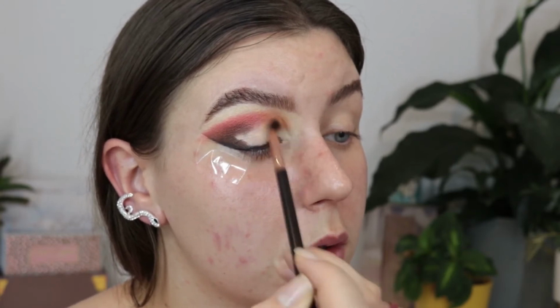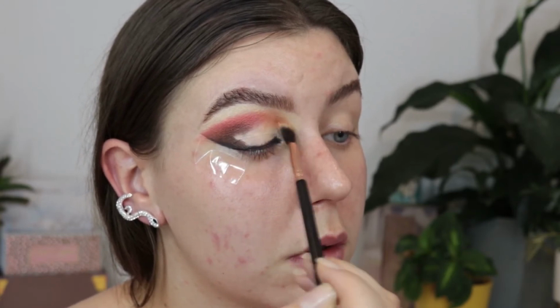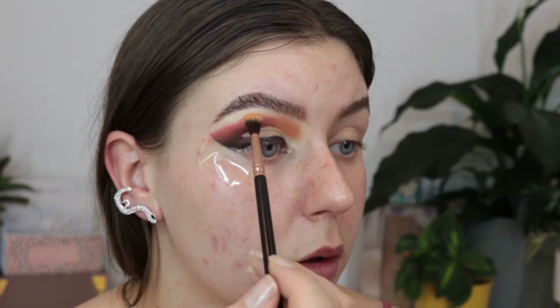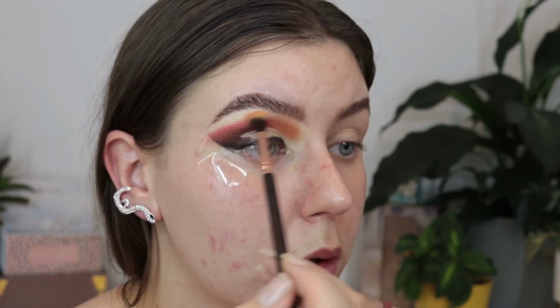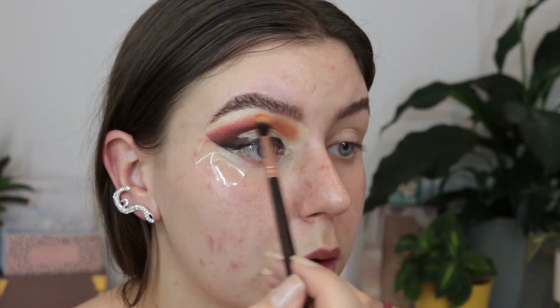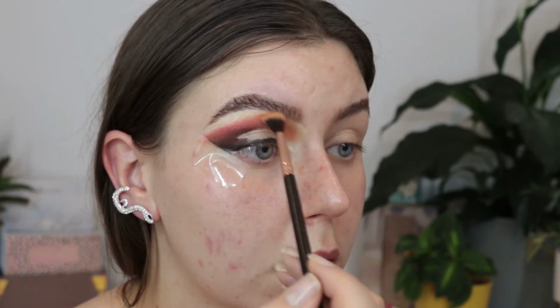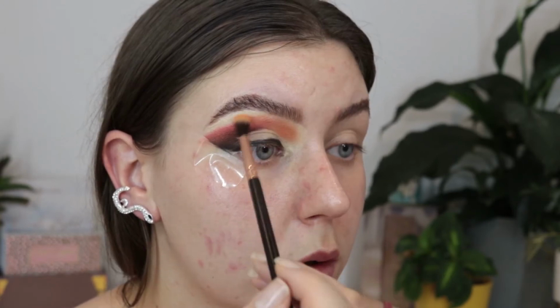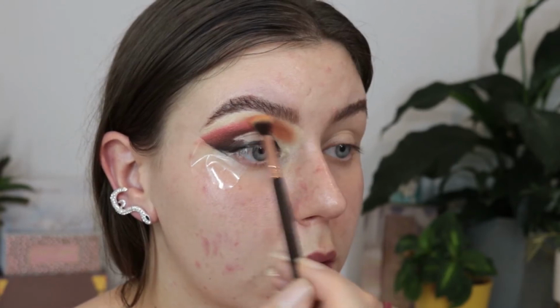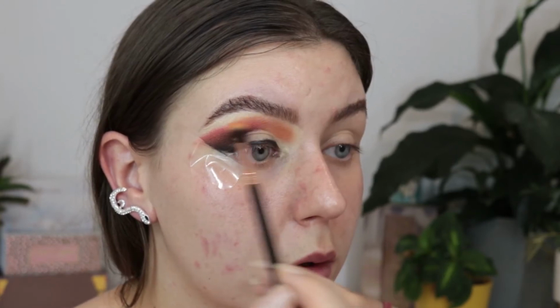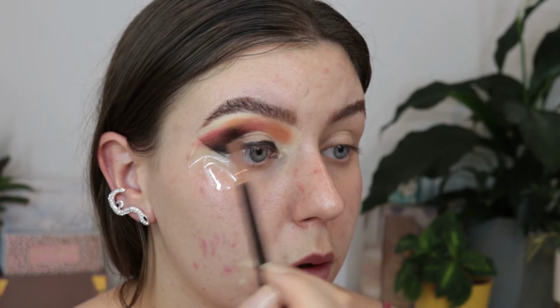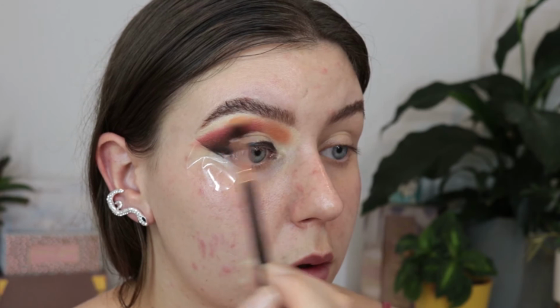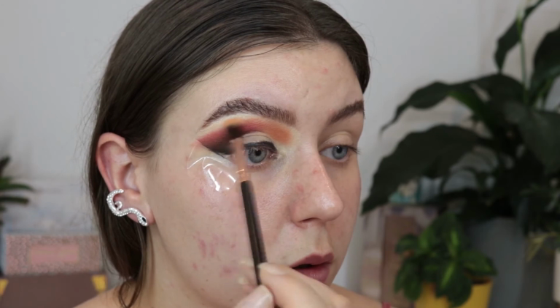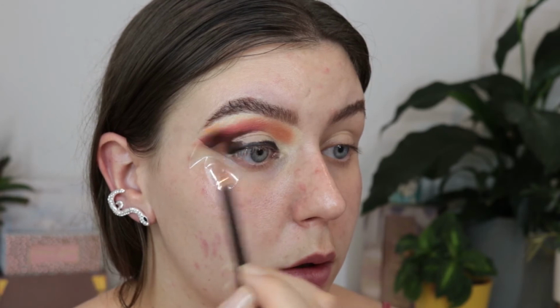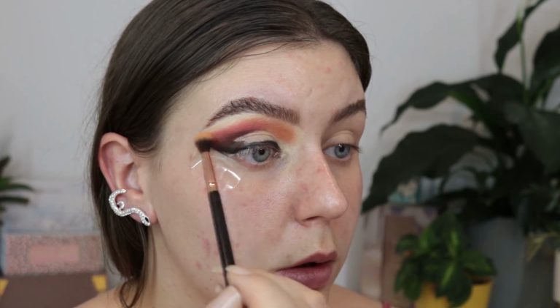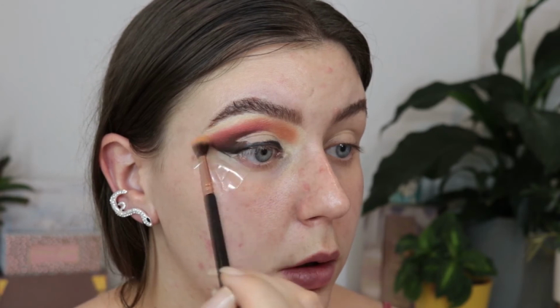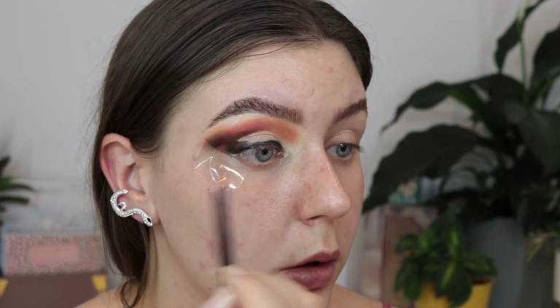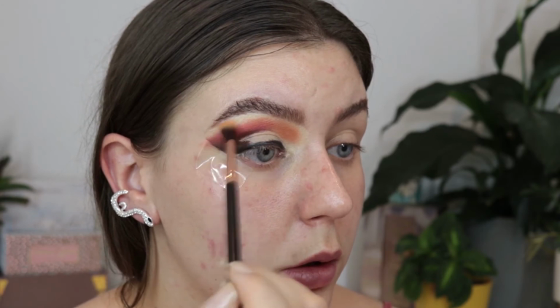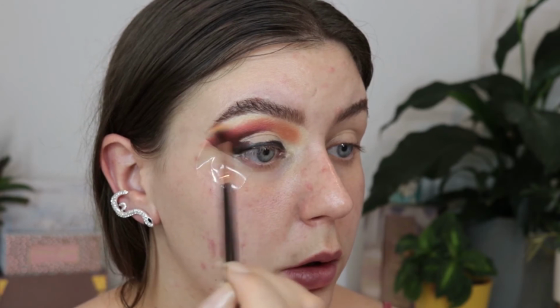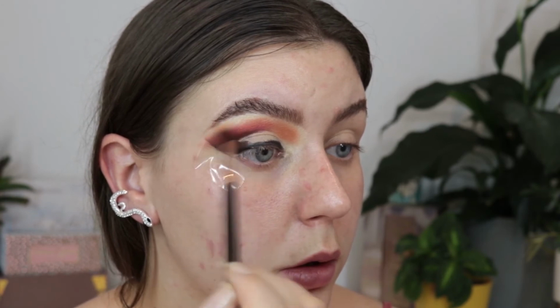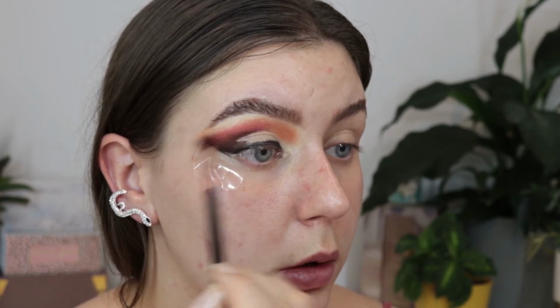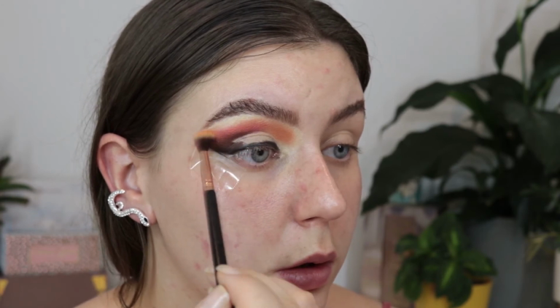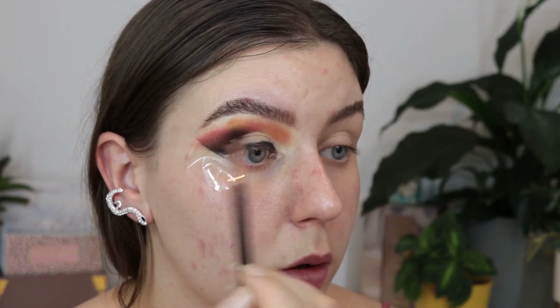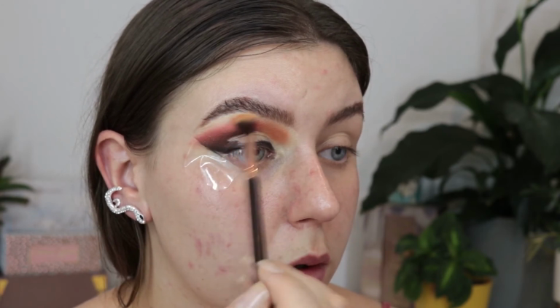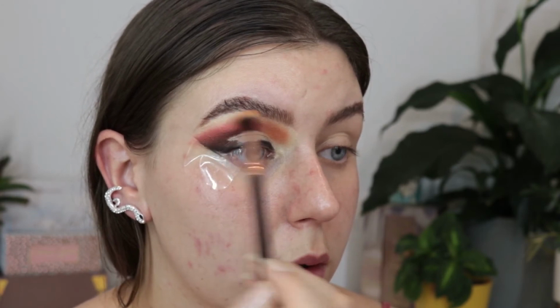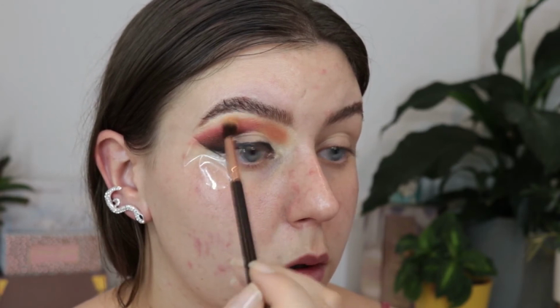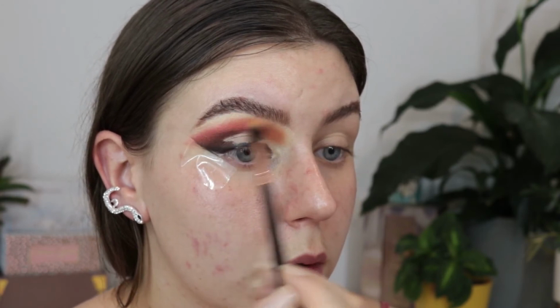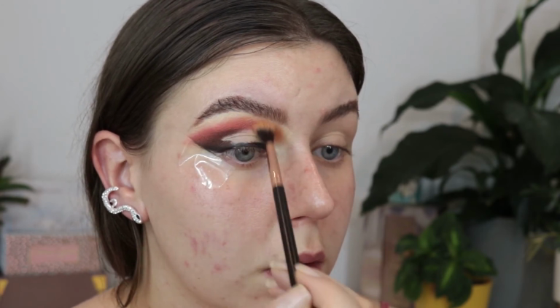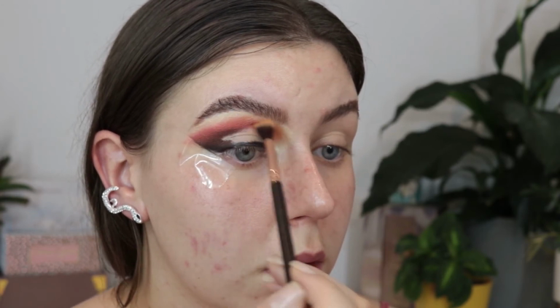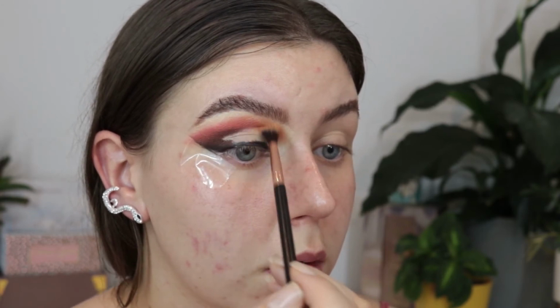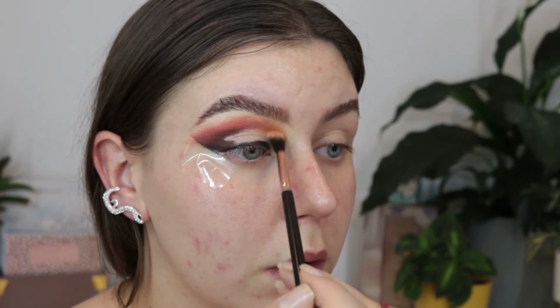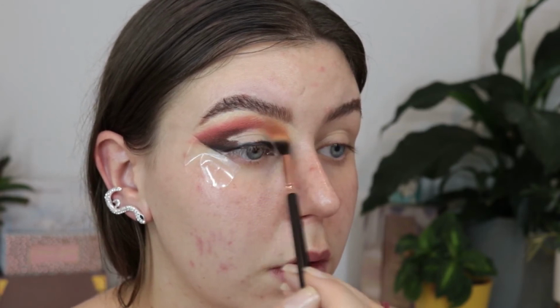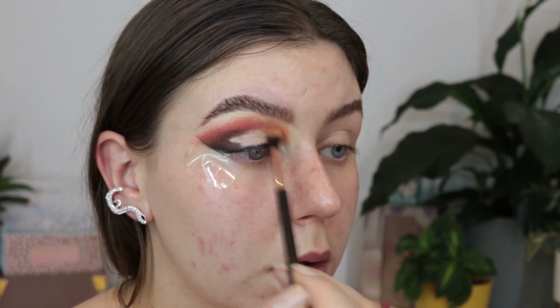Using the shade Channel, I am blending that into my inner corner area and diffusing my outer corner with that as well.